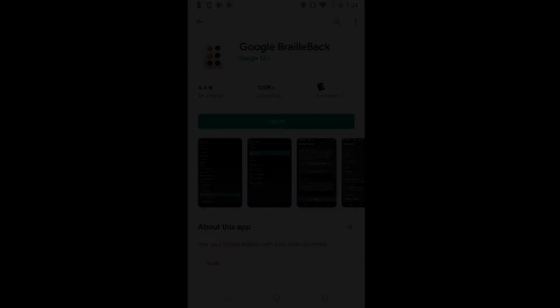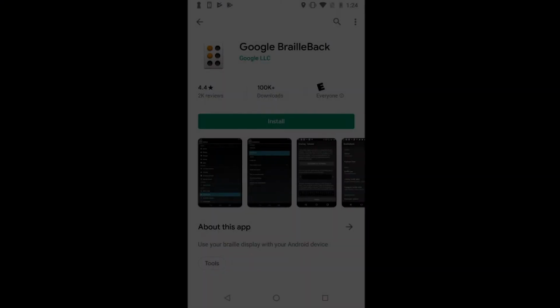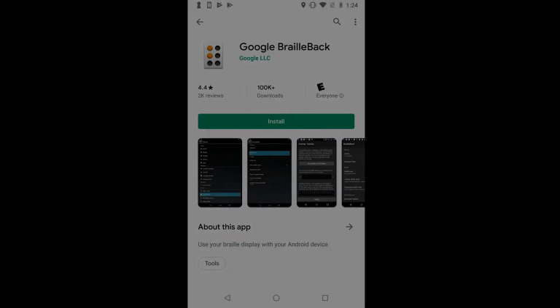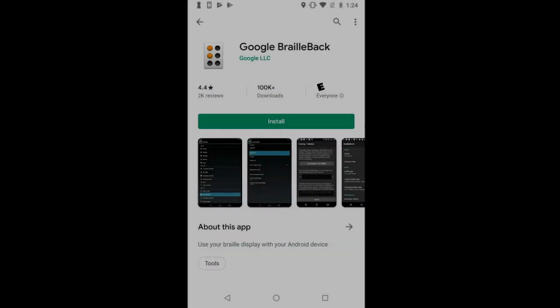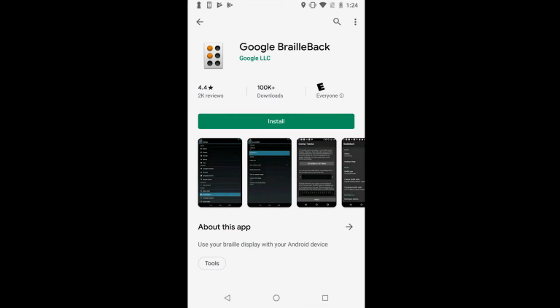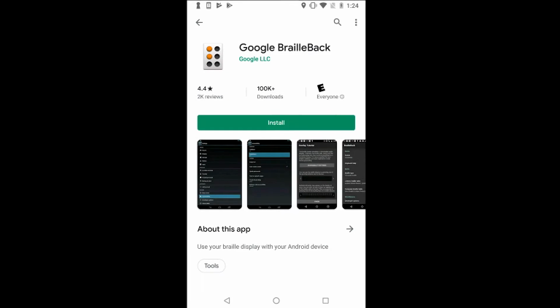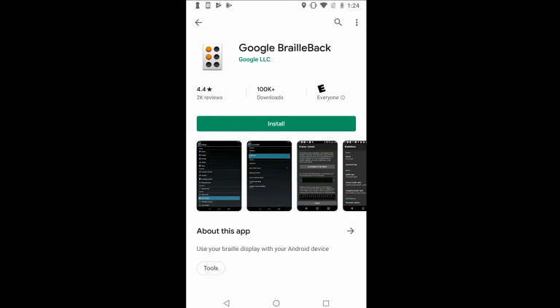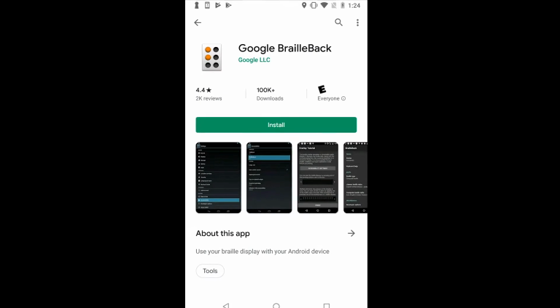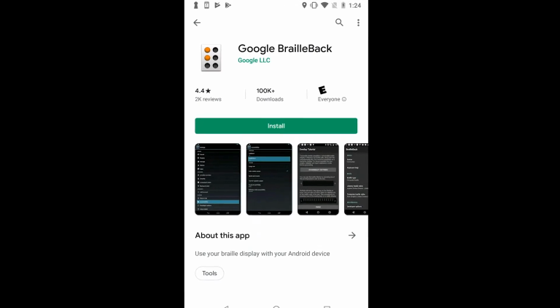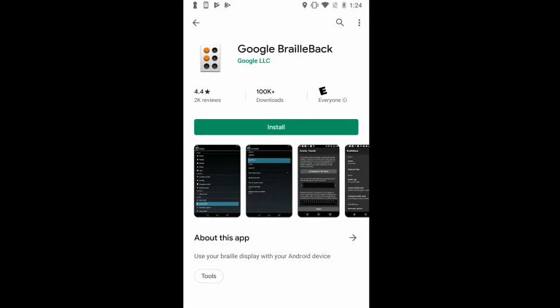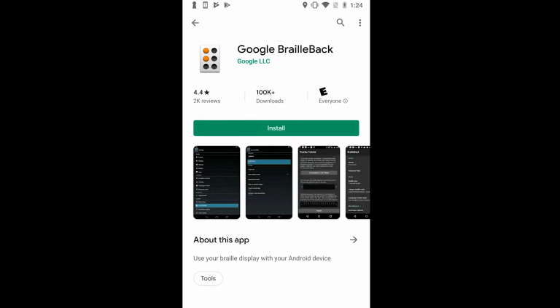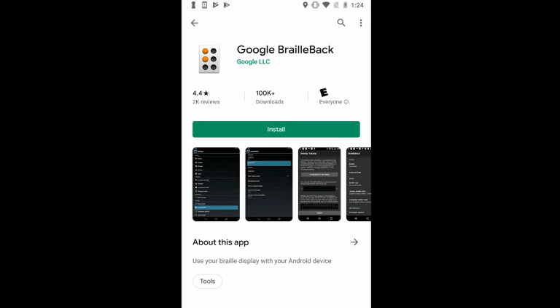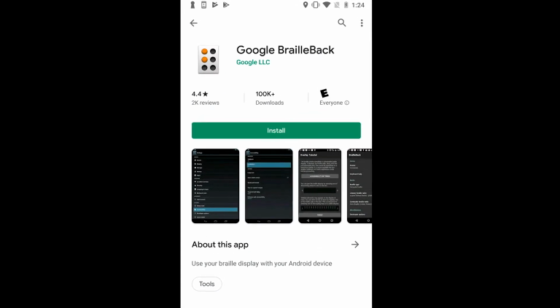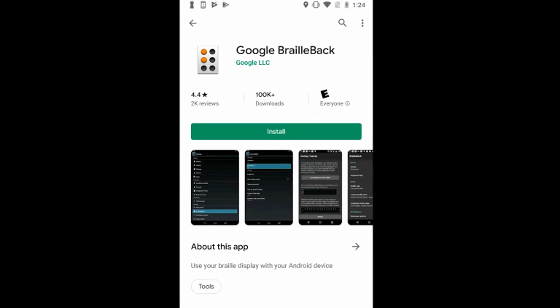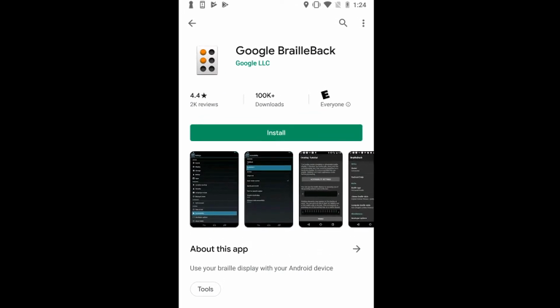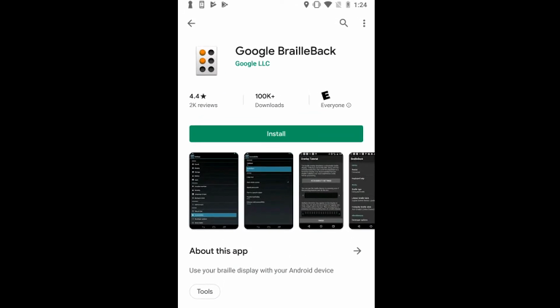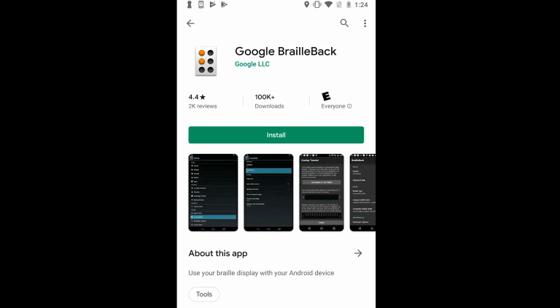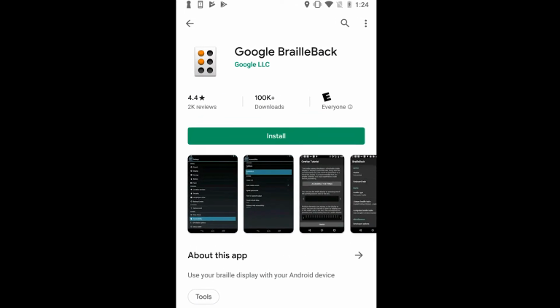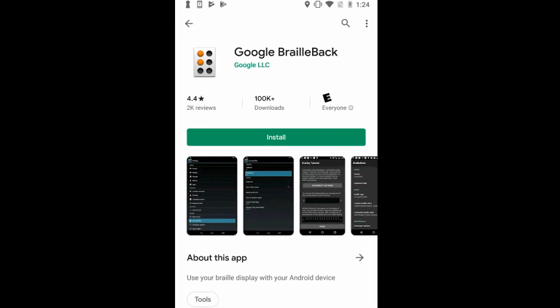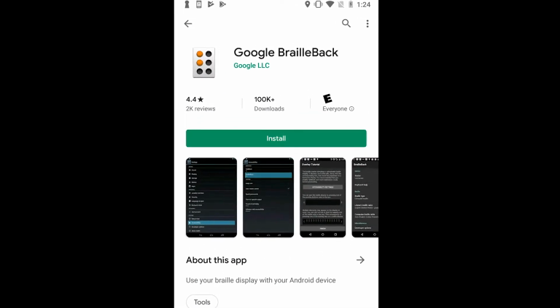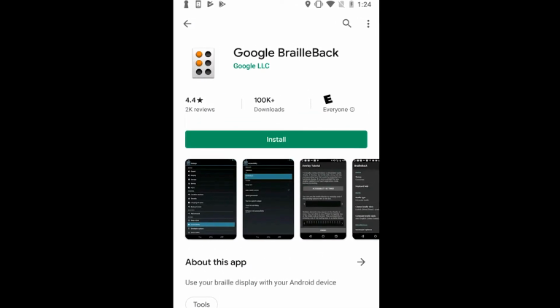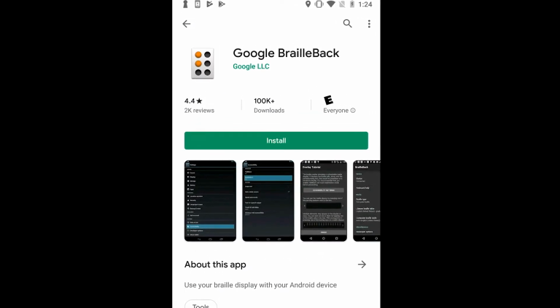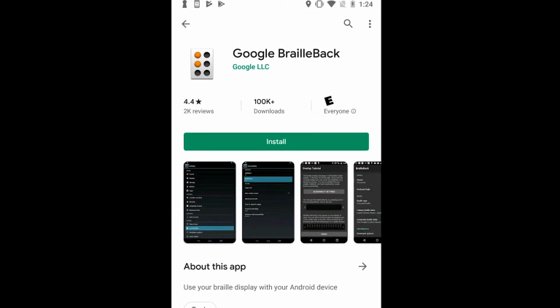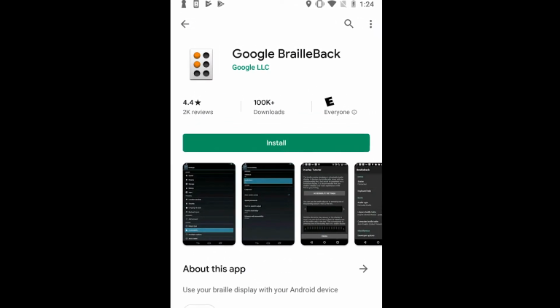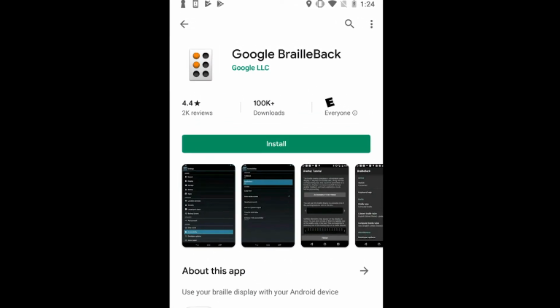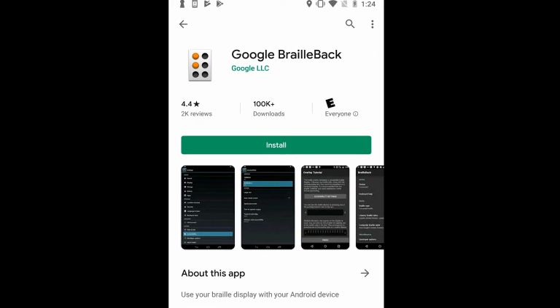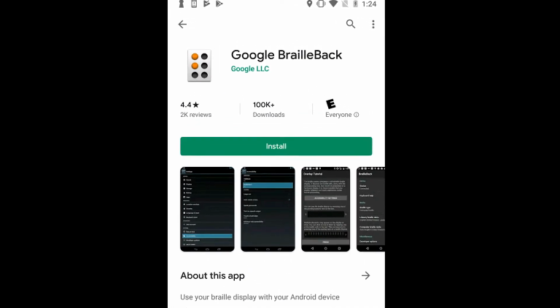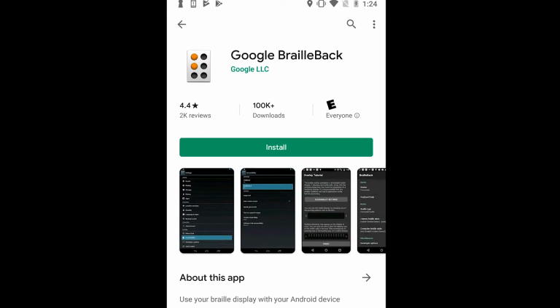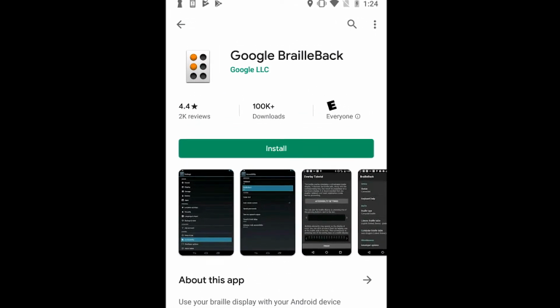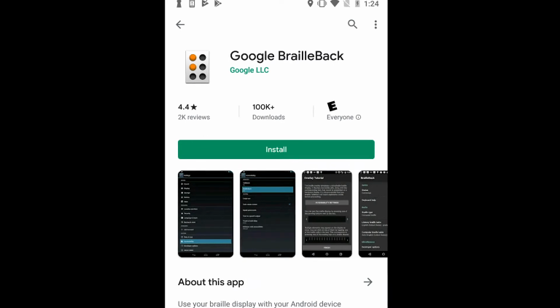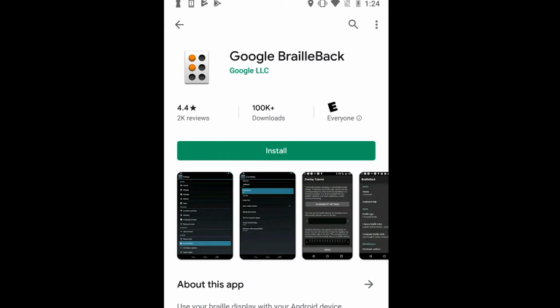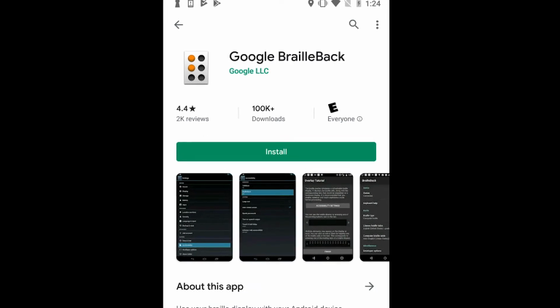First, ensure that you have the BrailleBack app downloaded to your Android phone. This app can be found on the Google Play Store.